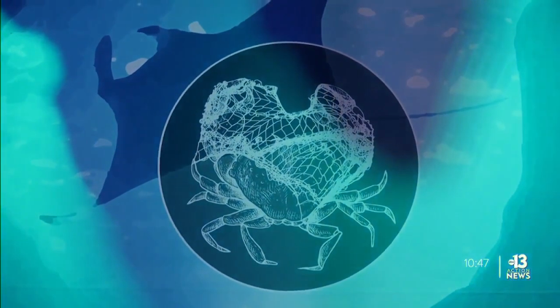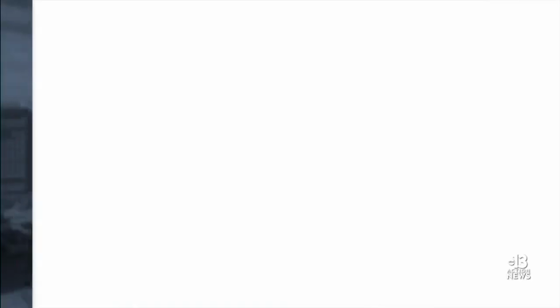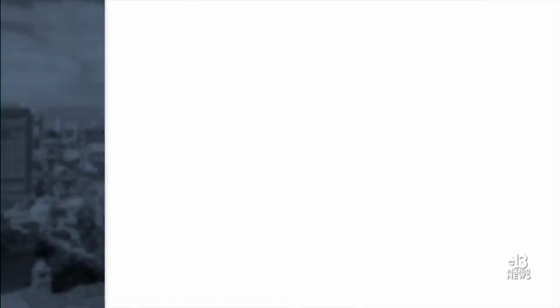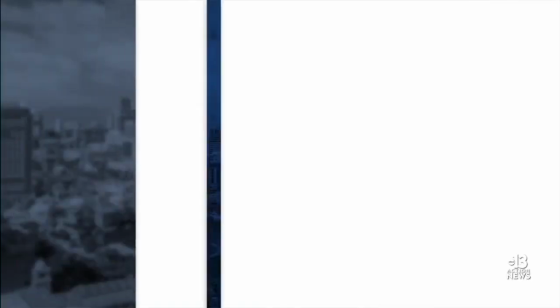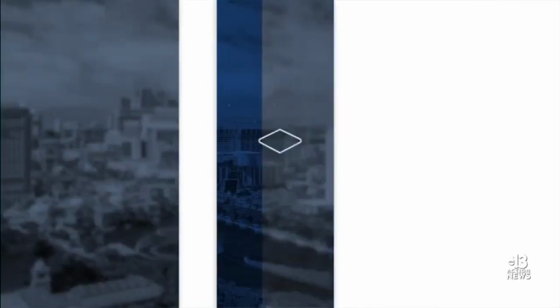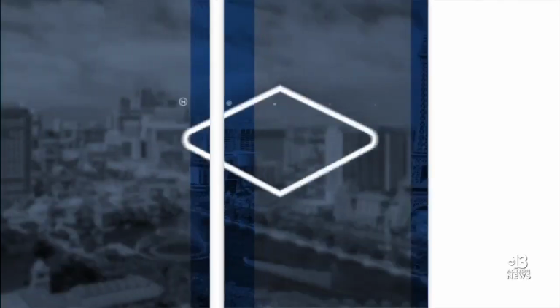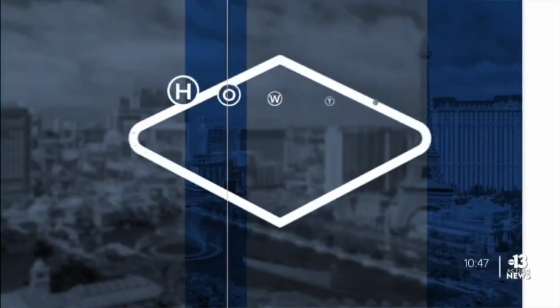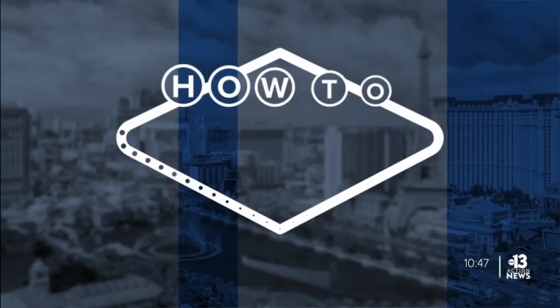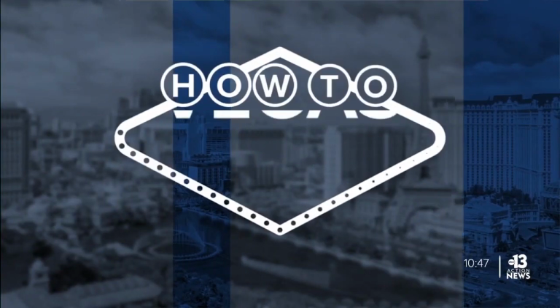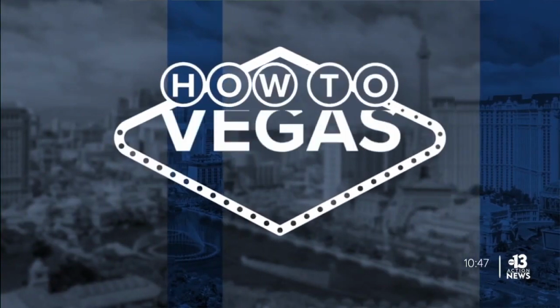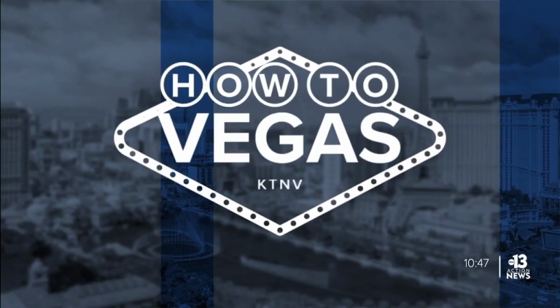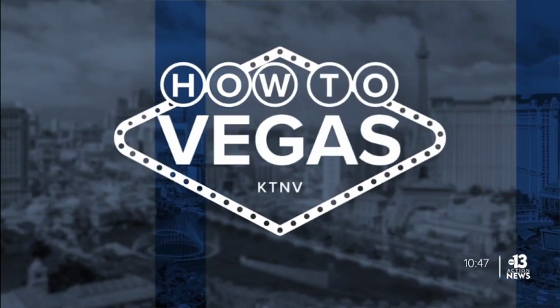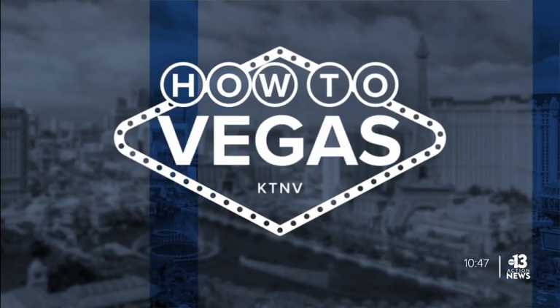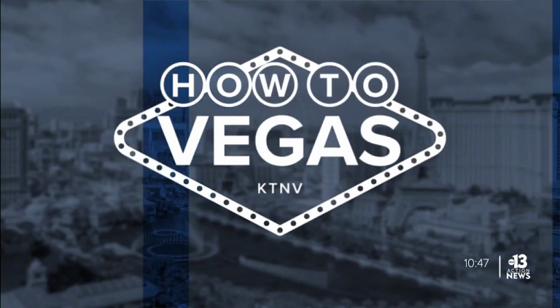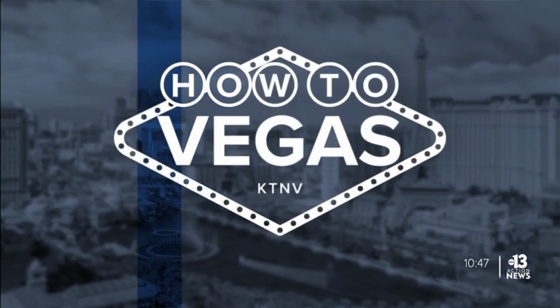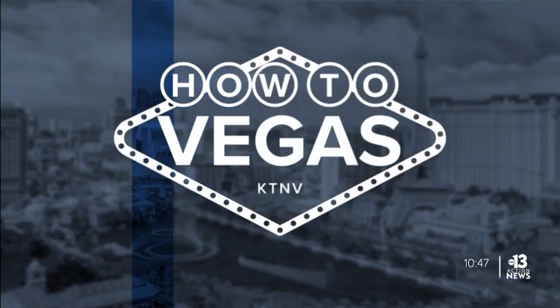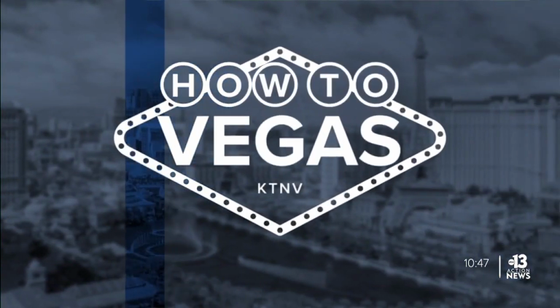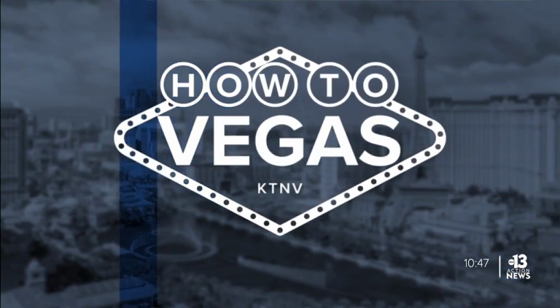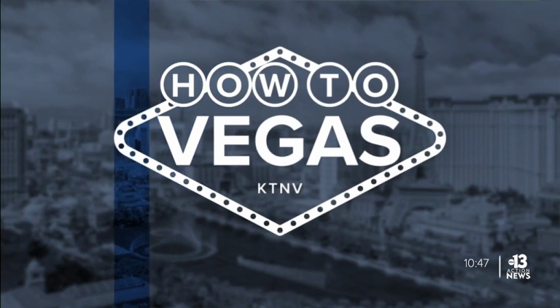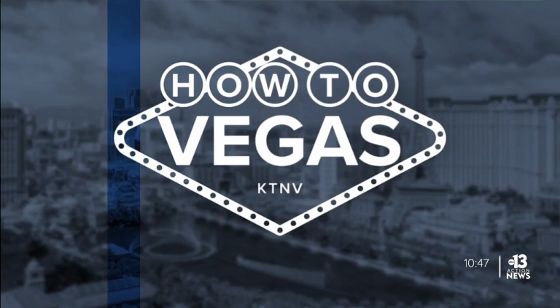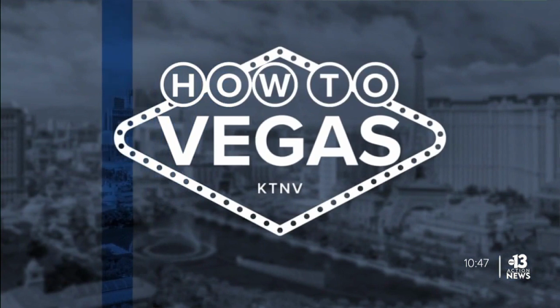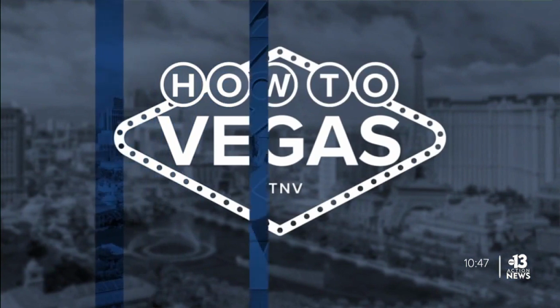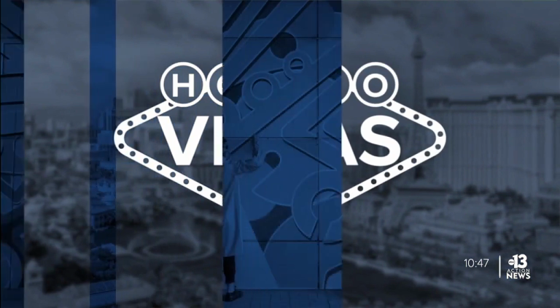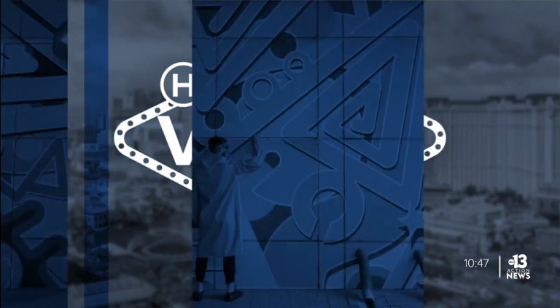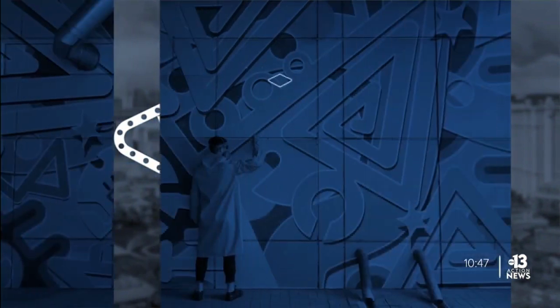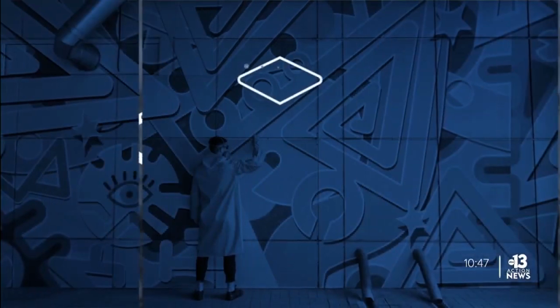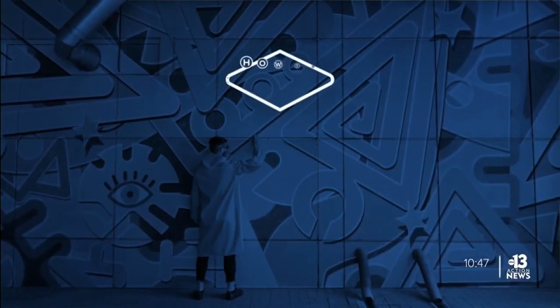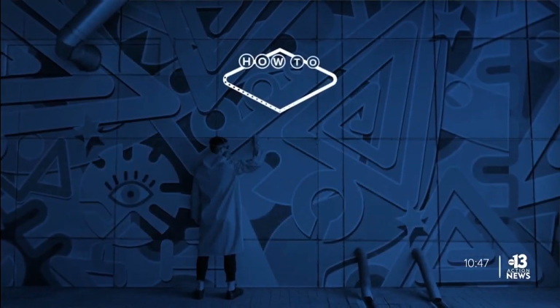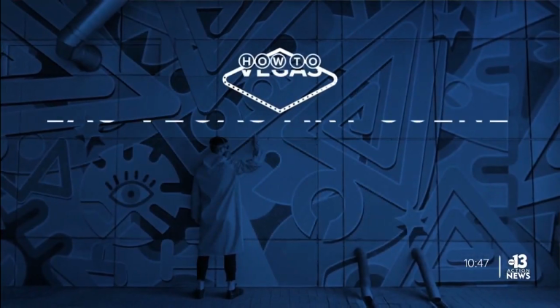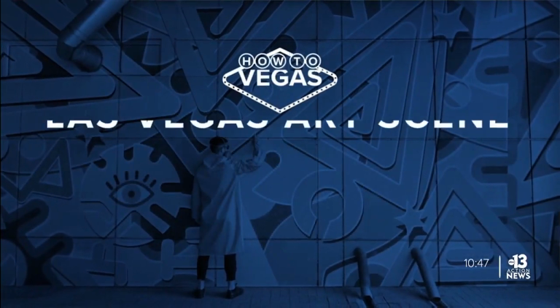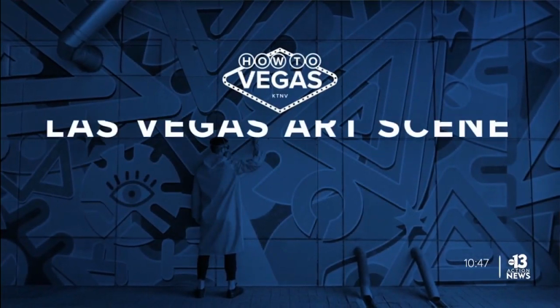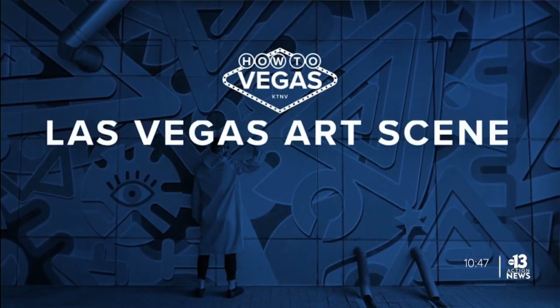Learn more about Arcadia Earth on KTNV.com slash art. For How To Vegas, I'm Amy Abdel-Sayed.